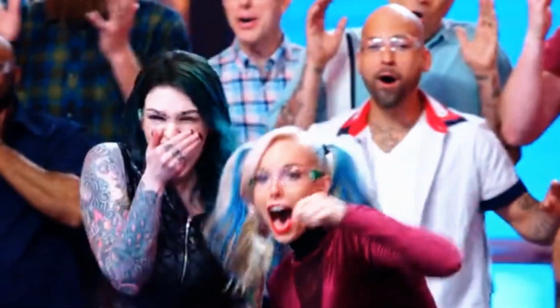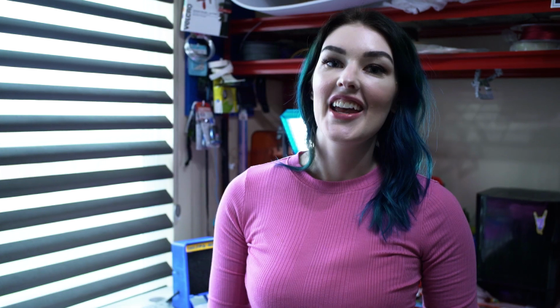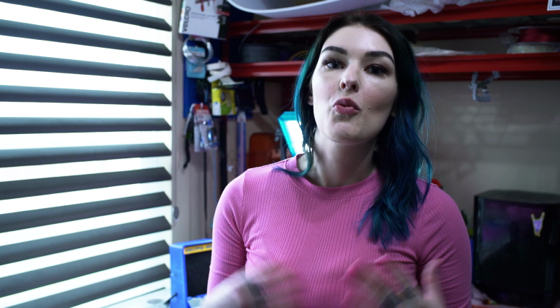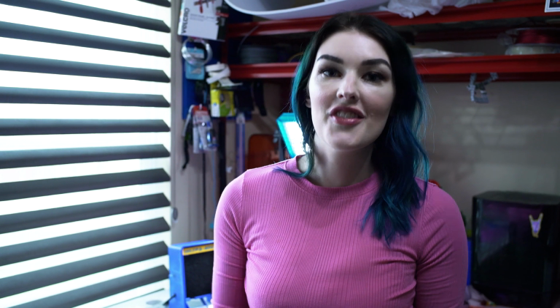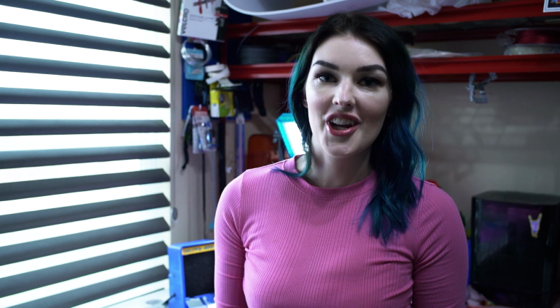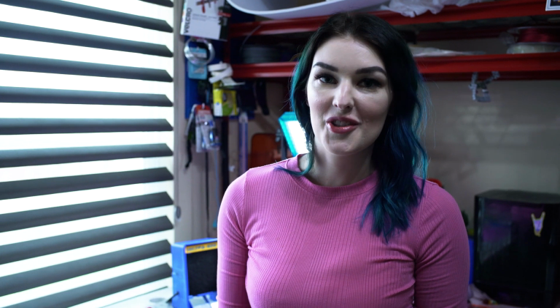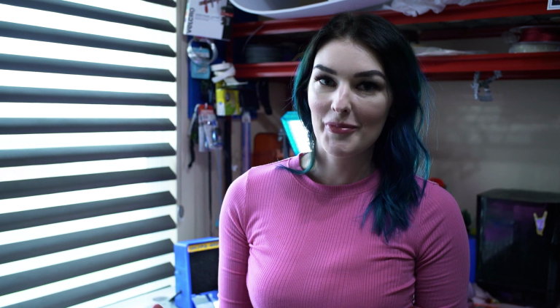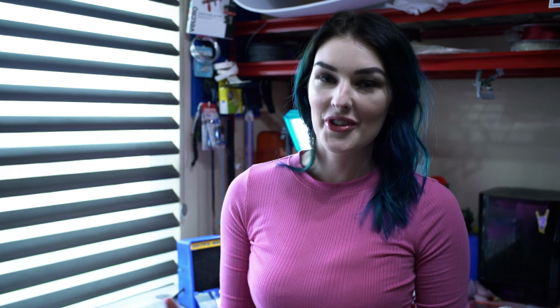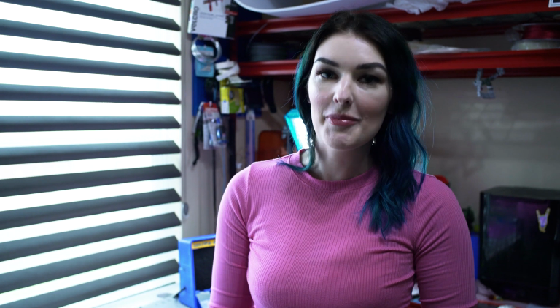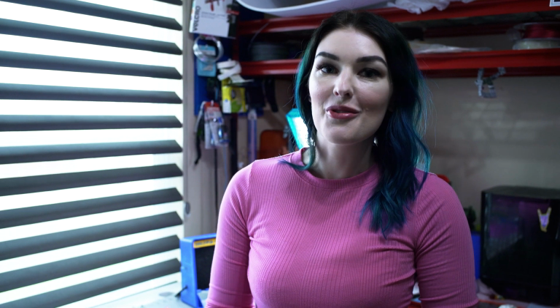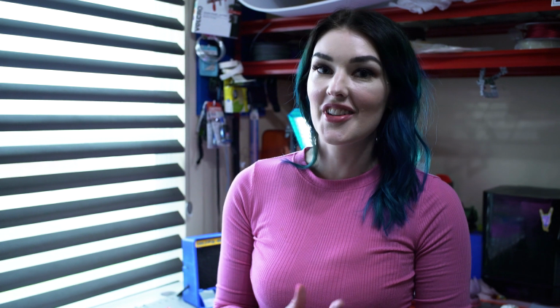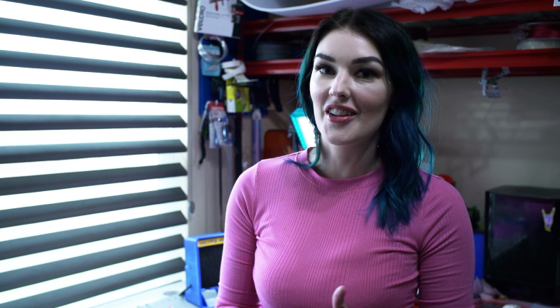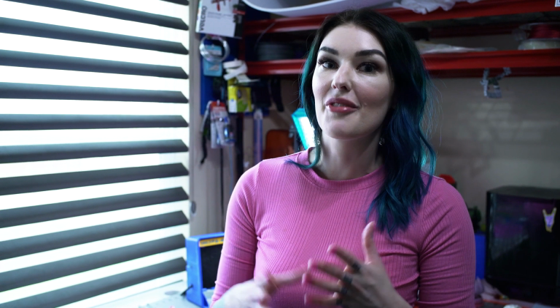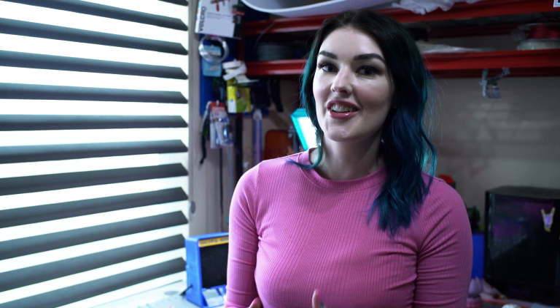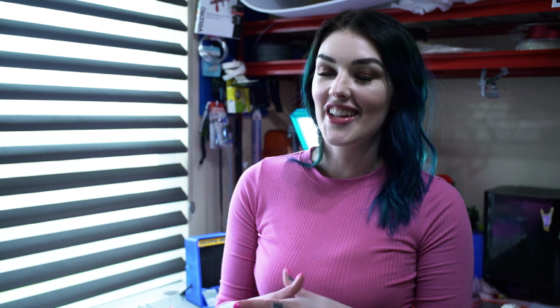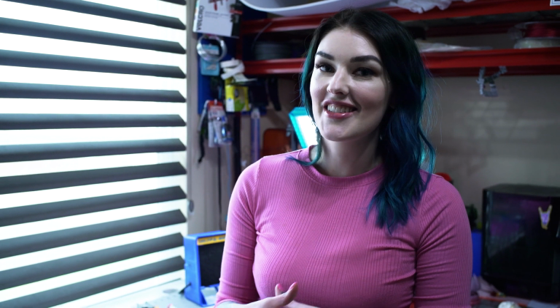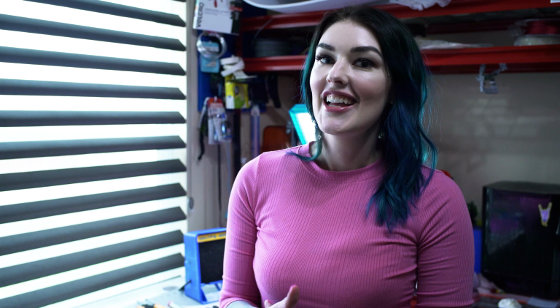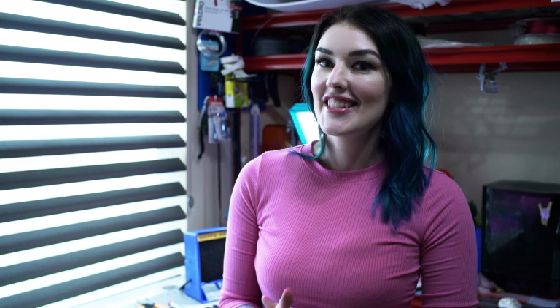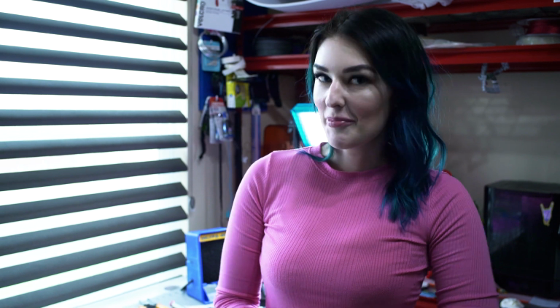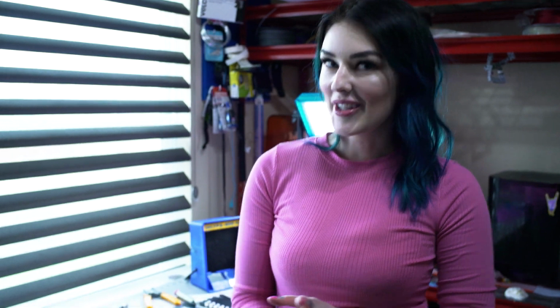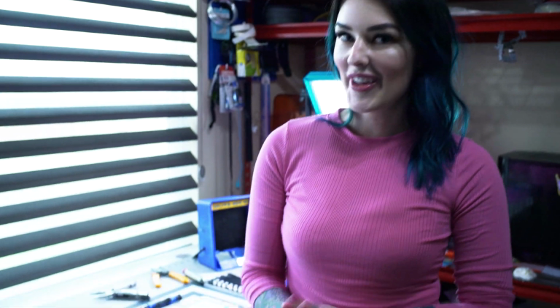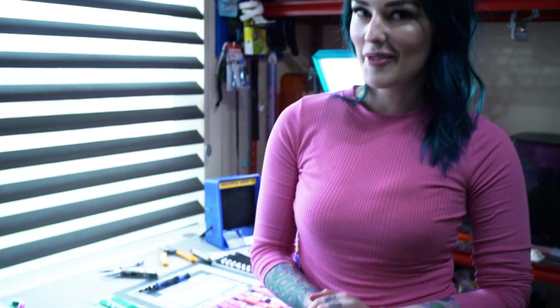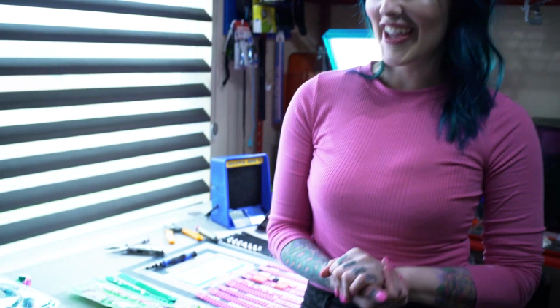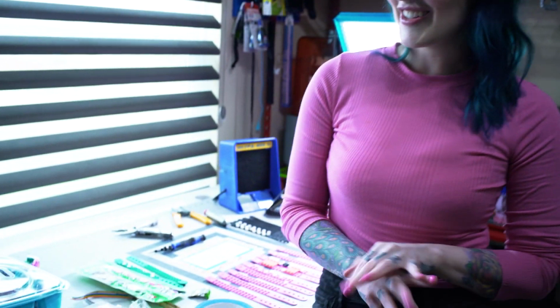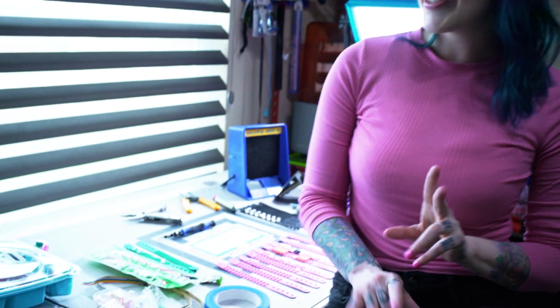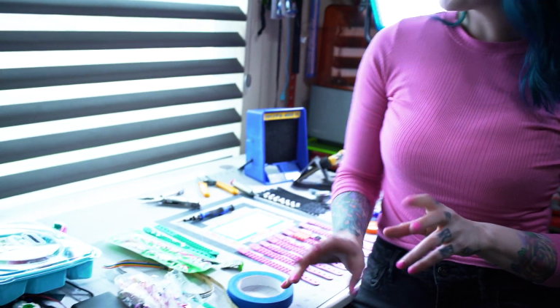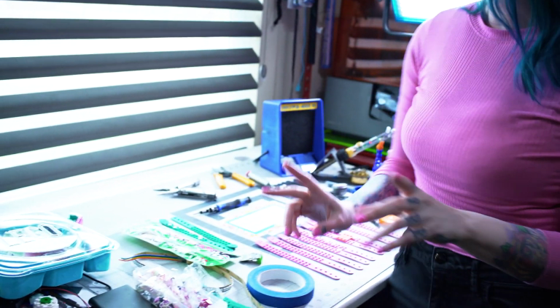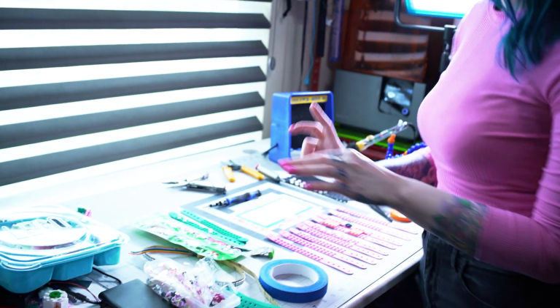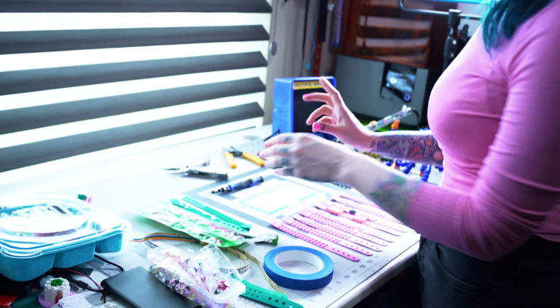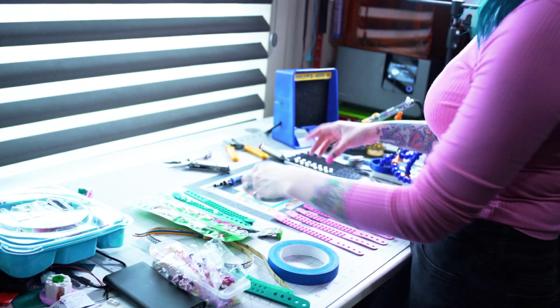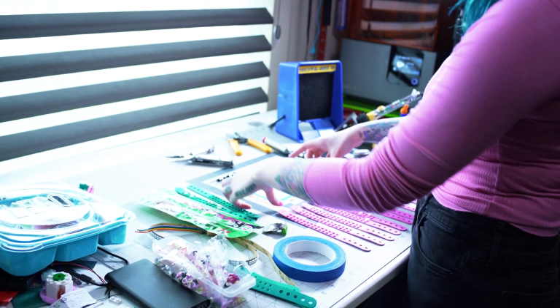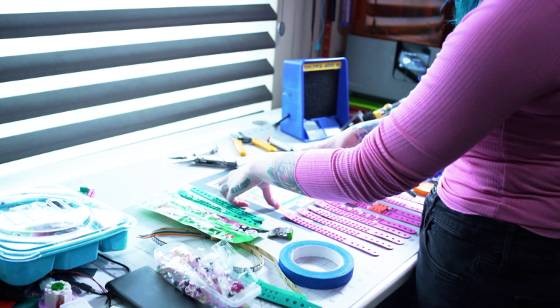One of the judges, Brickmaster Amy, who designed a lot of the Friends sets, sent me something in the mail. So let's see what she sent us.